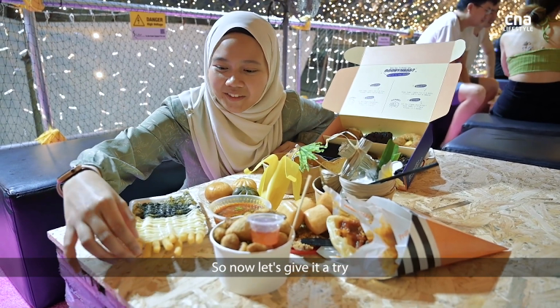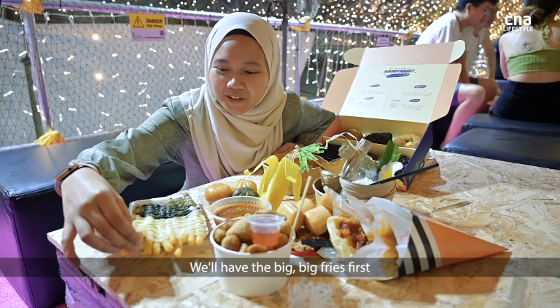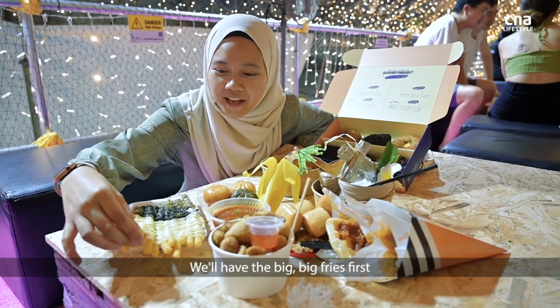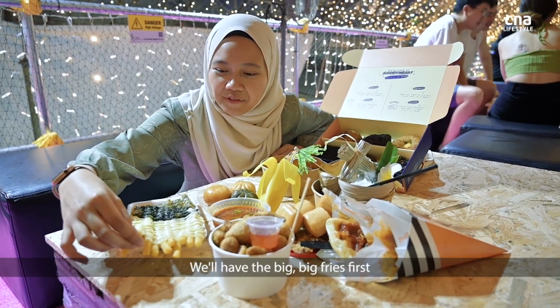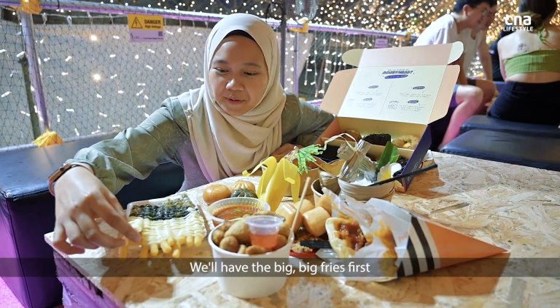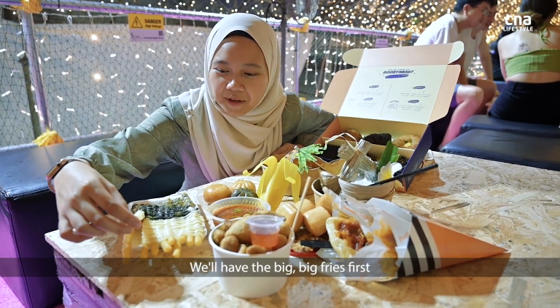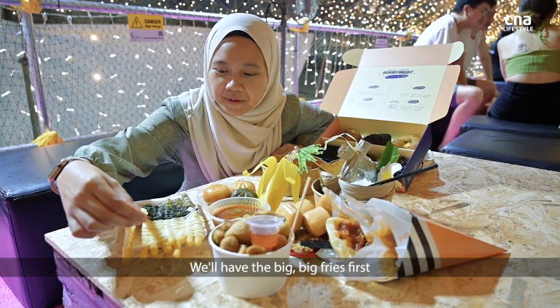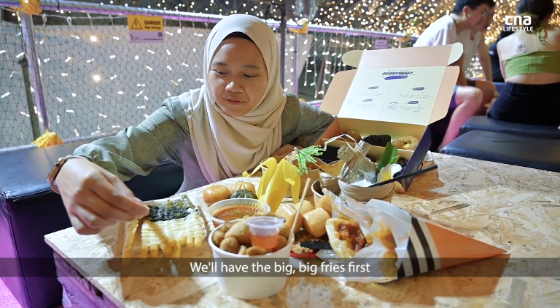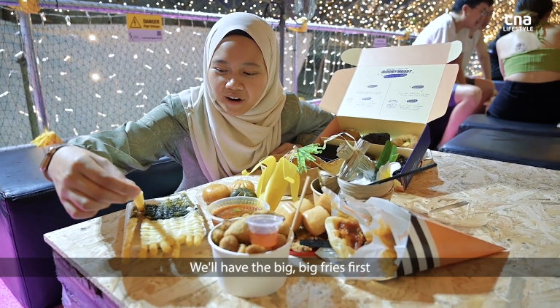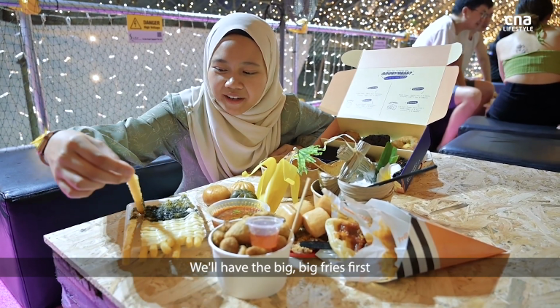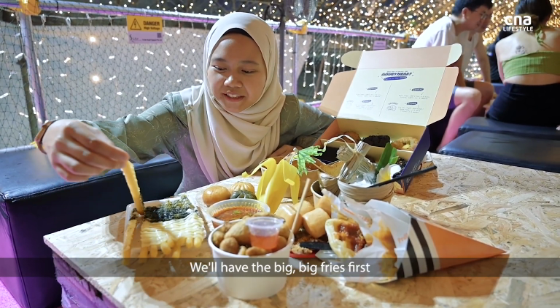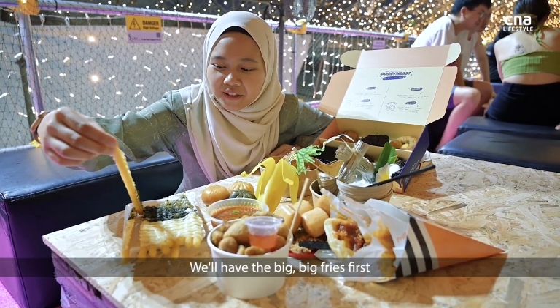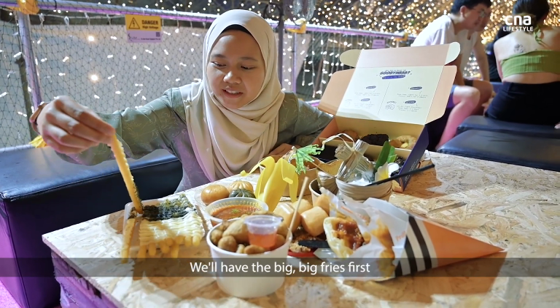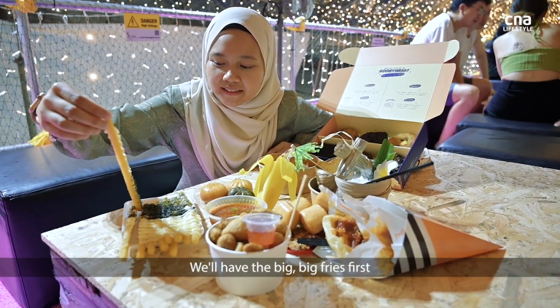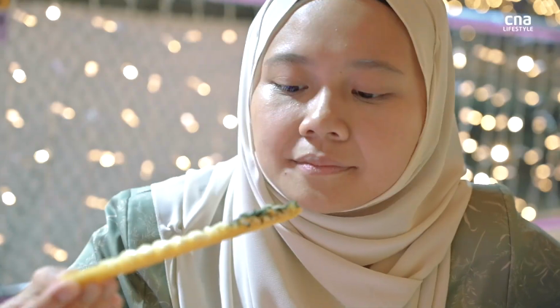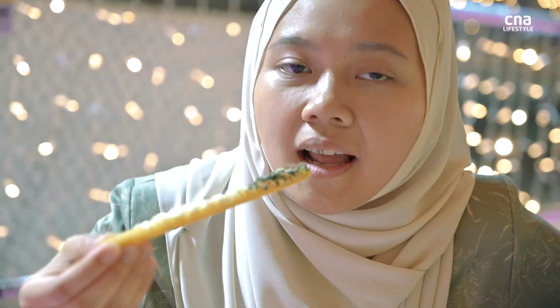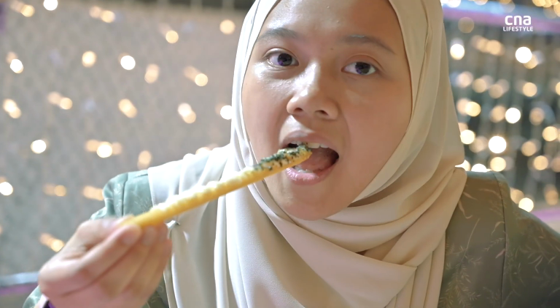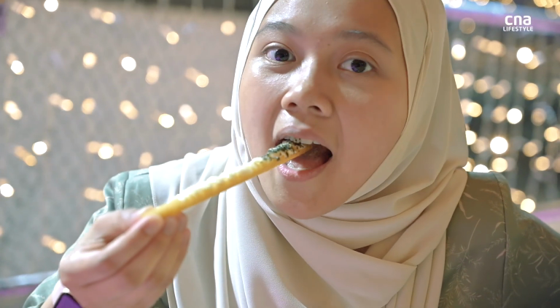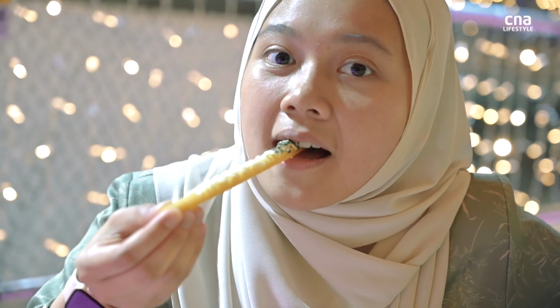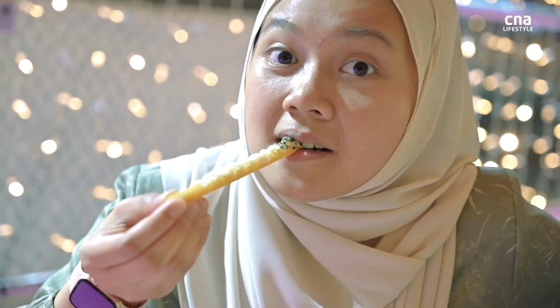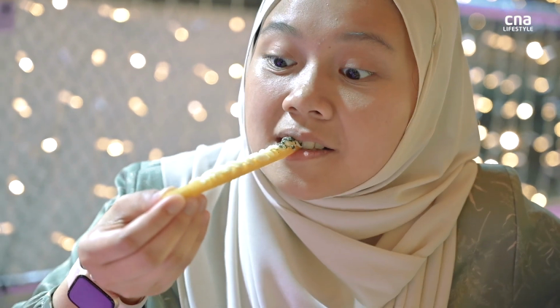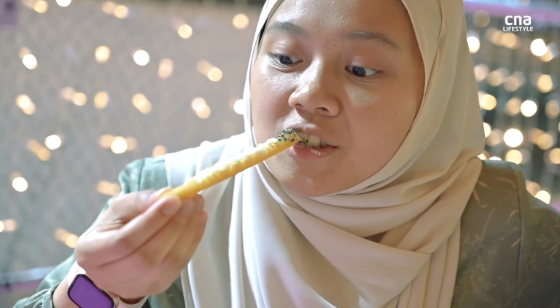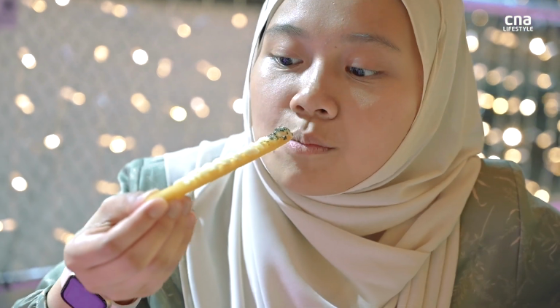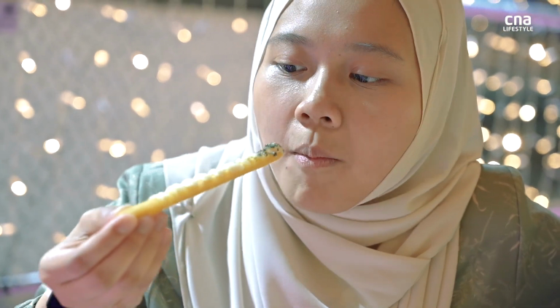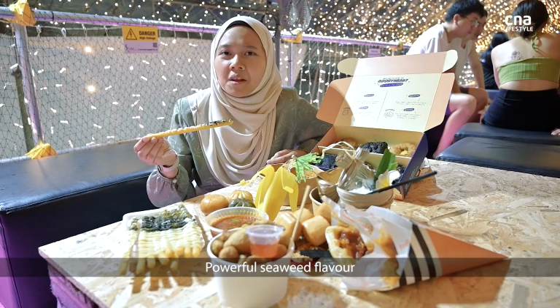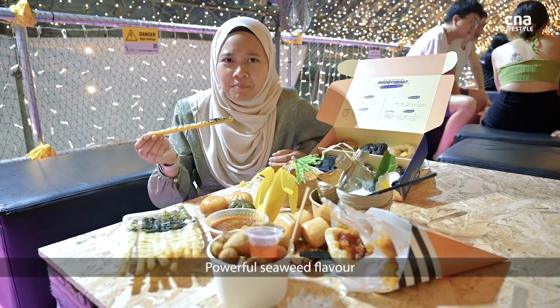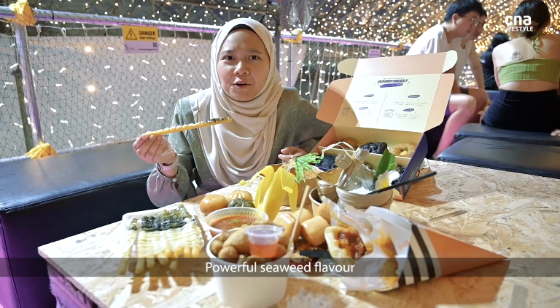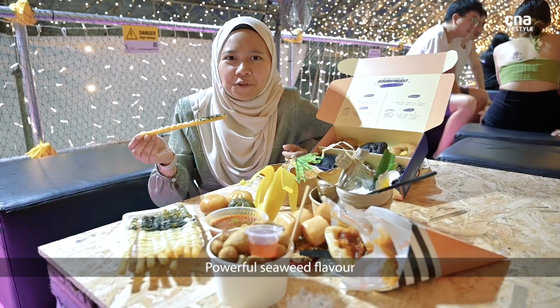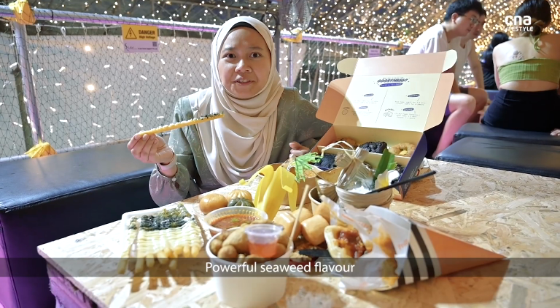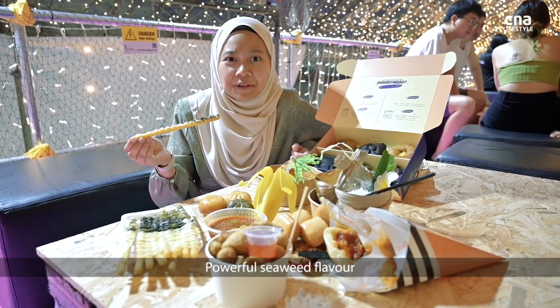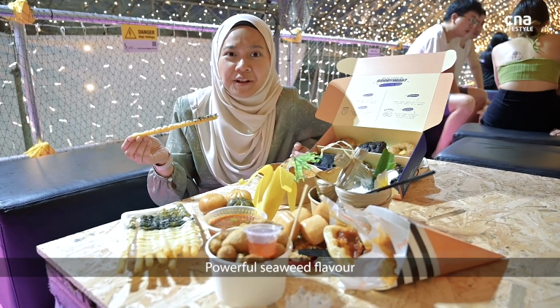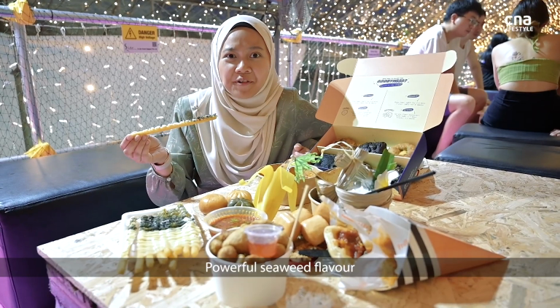We'll have the big big fries first. Powerful seaweed flavour.